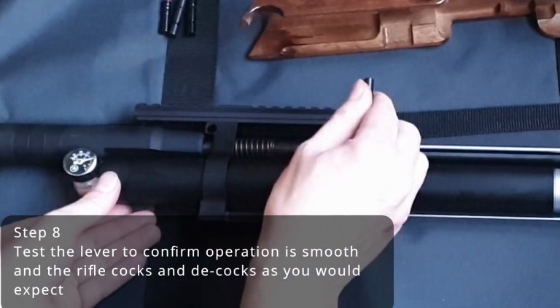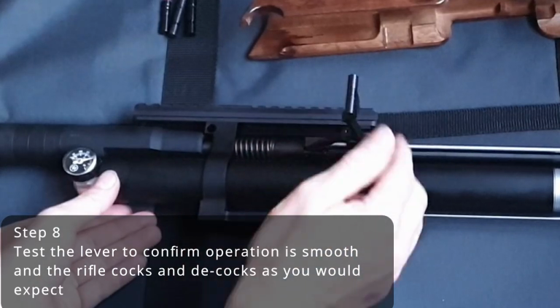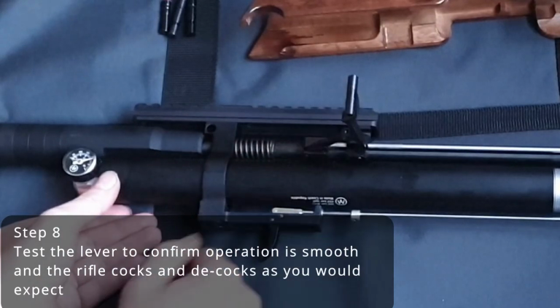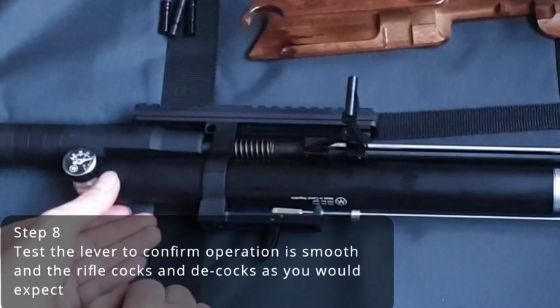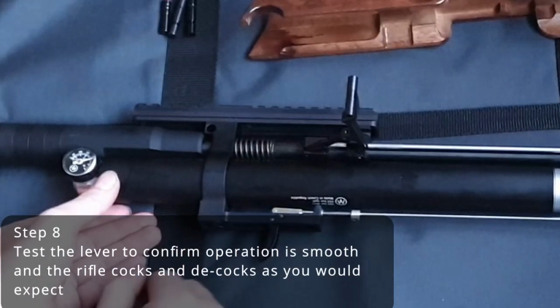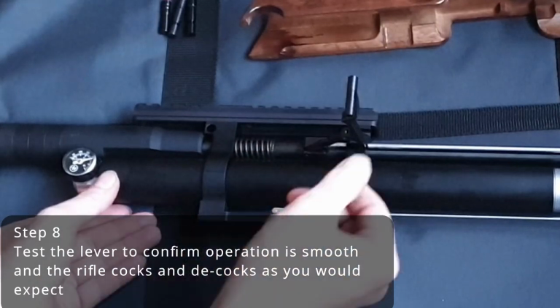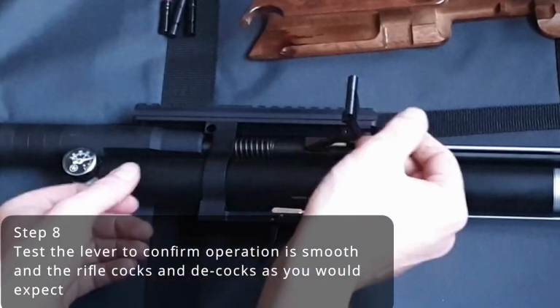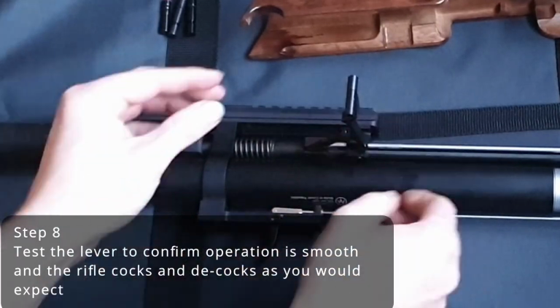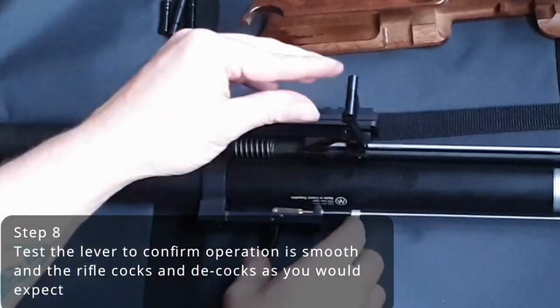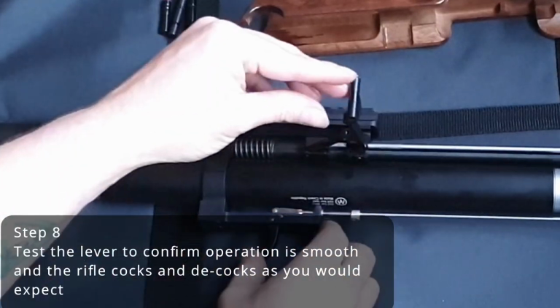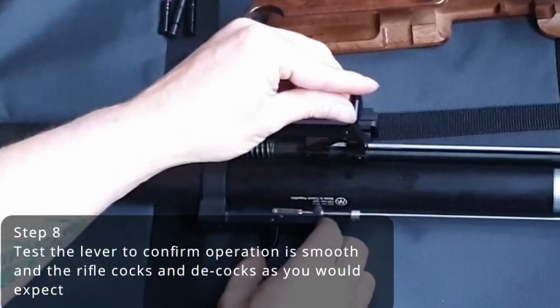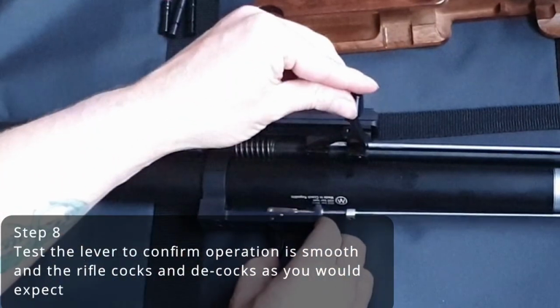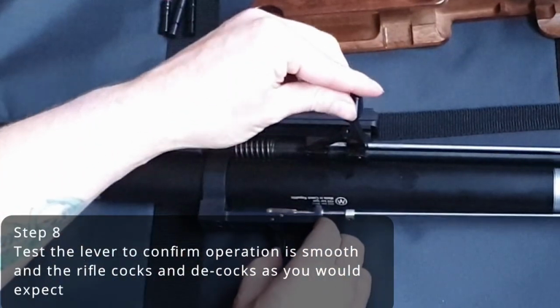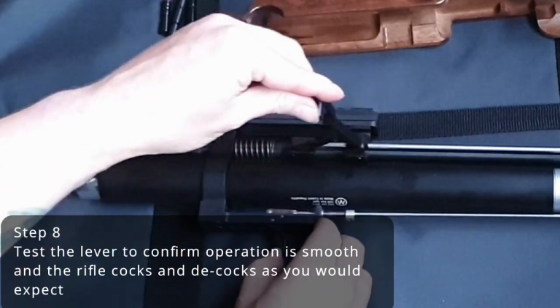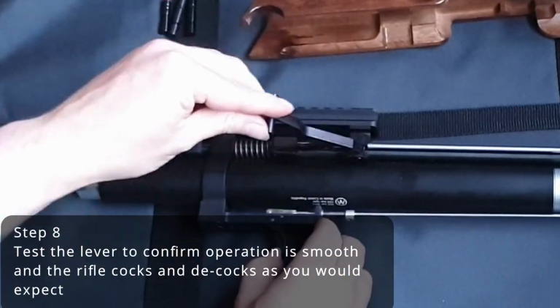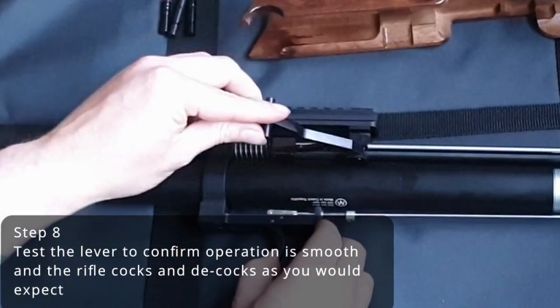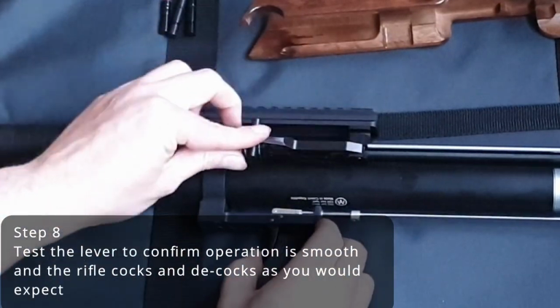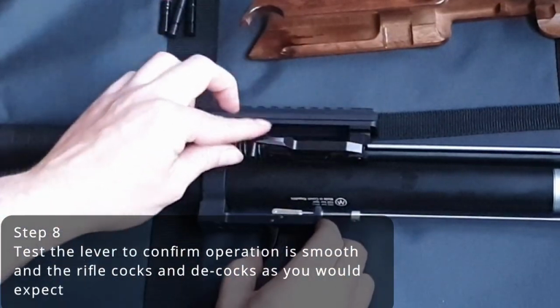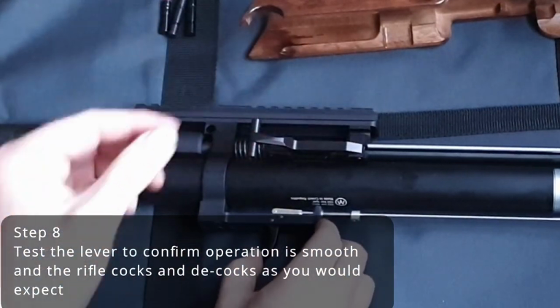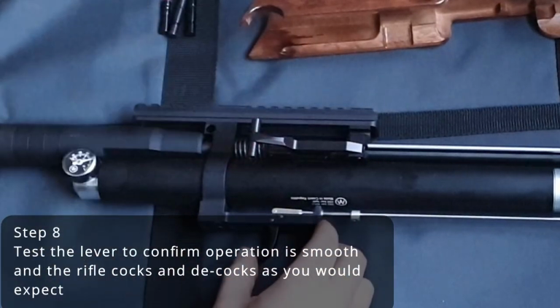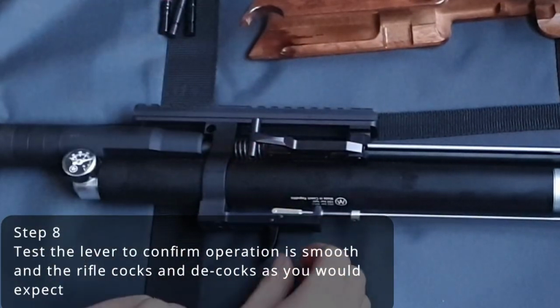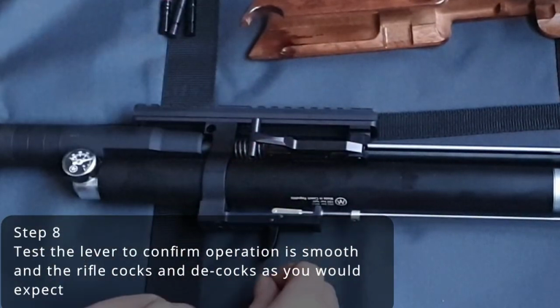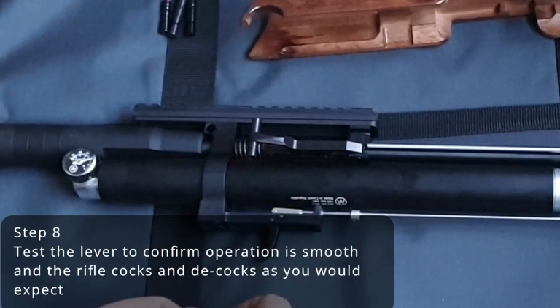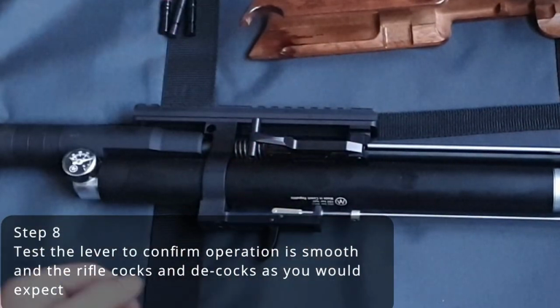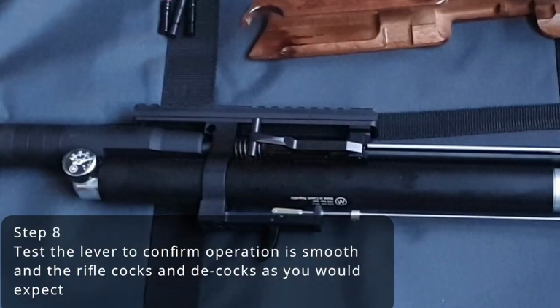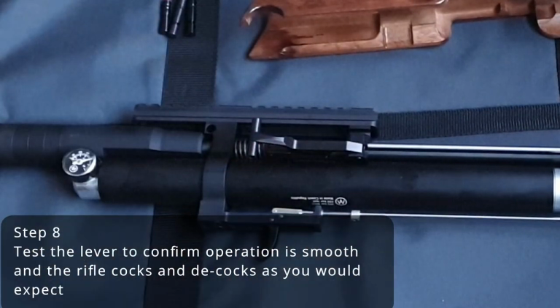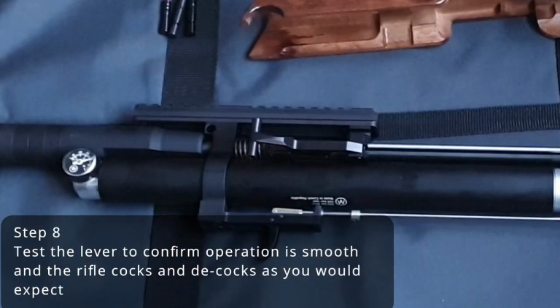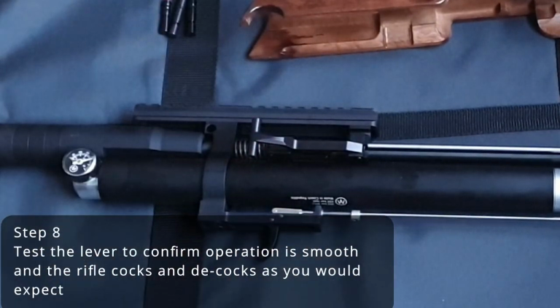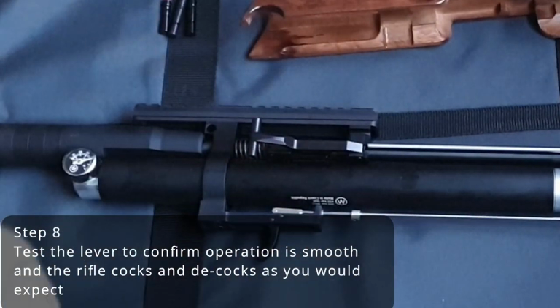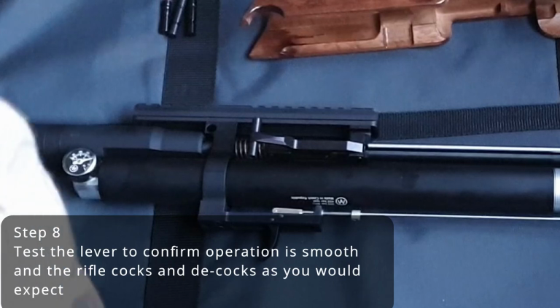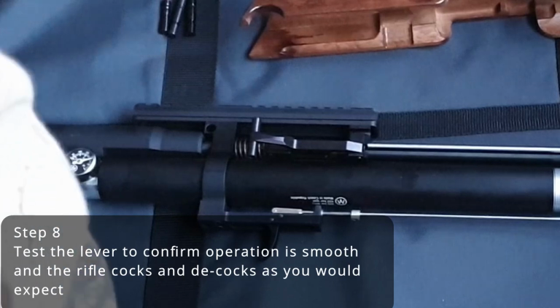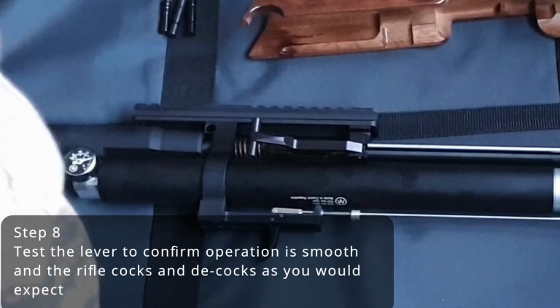You can now test your lever to ensure that it is smooth and cocks and decocks the rifle as it should.